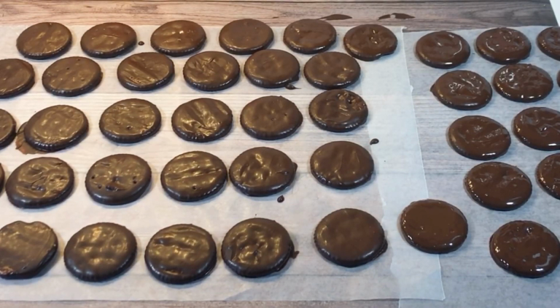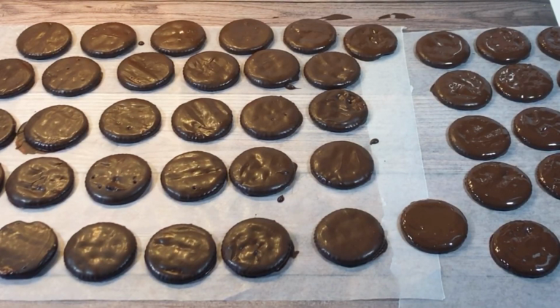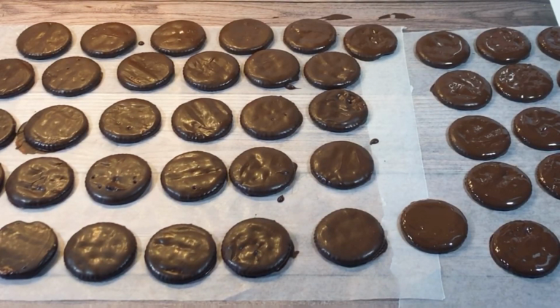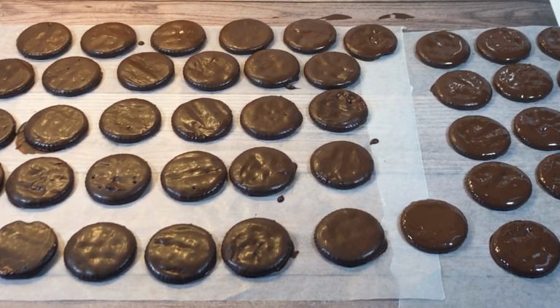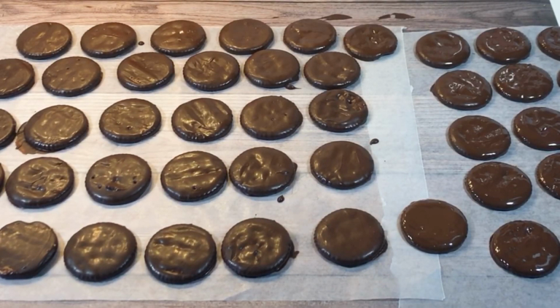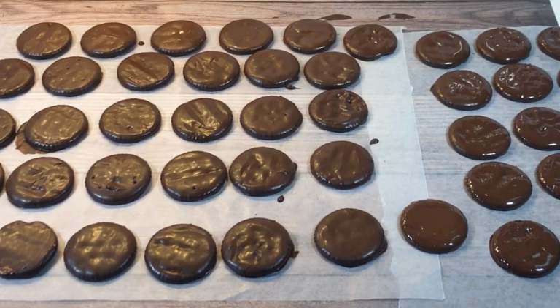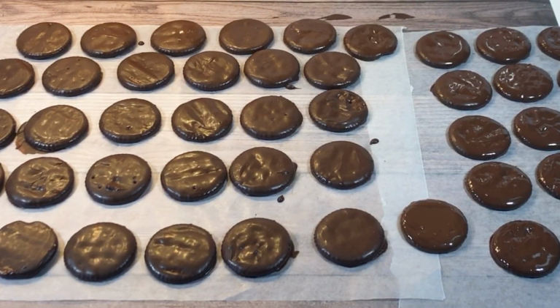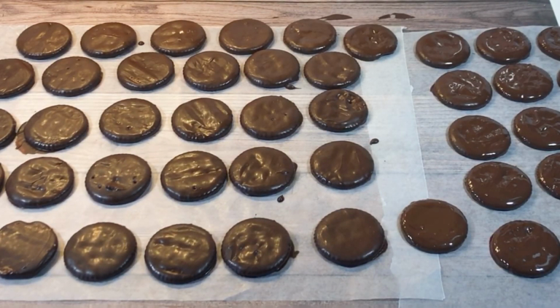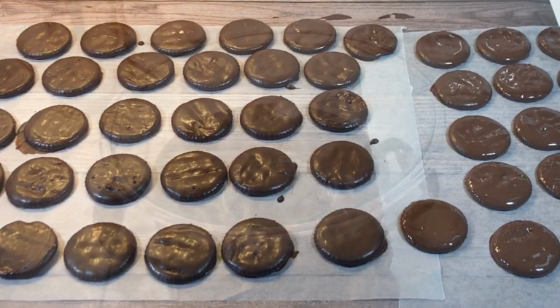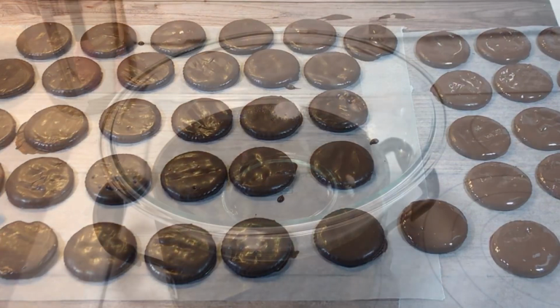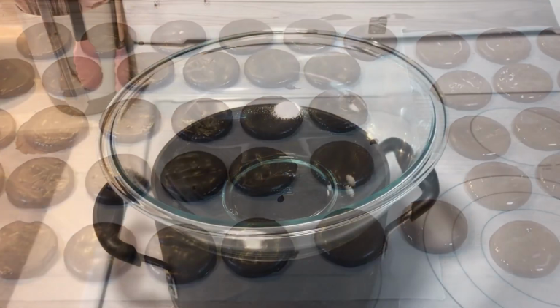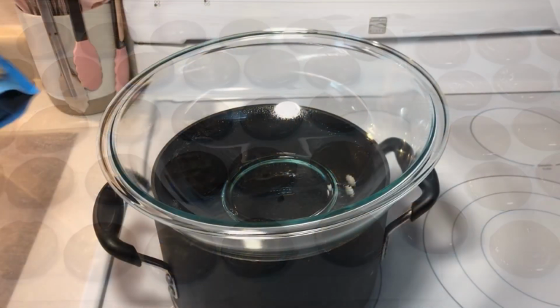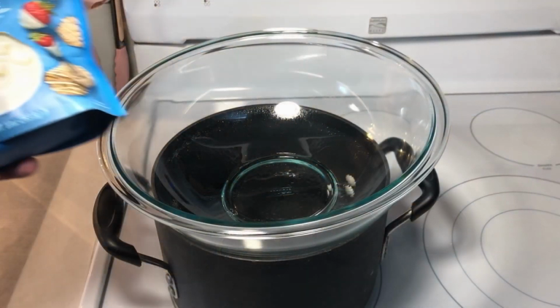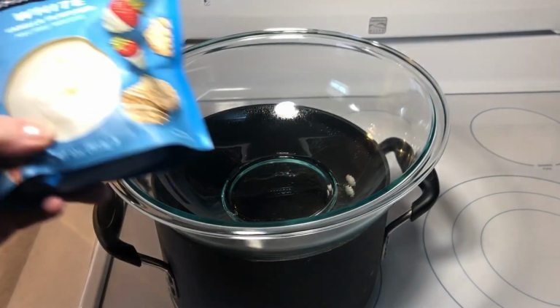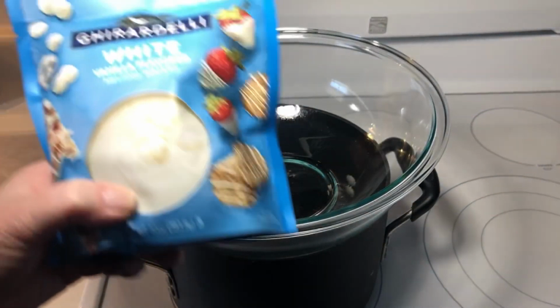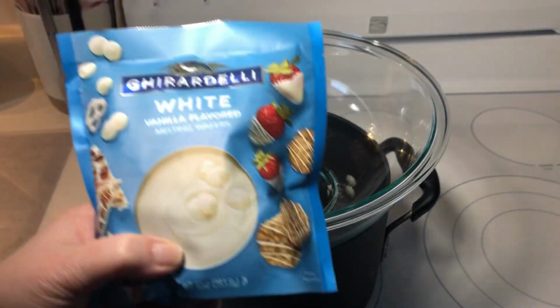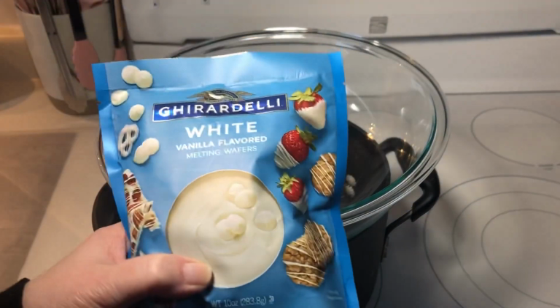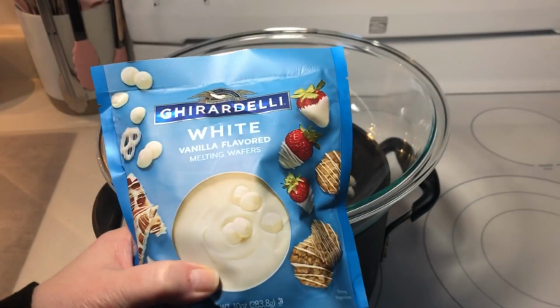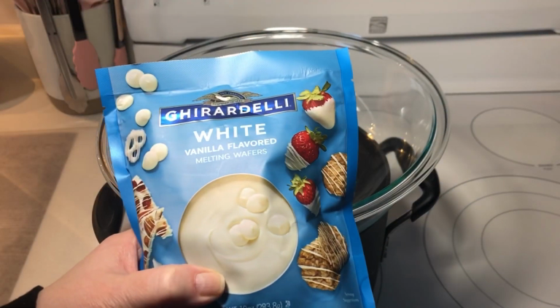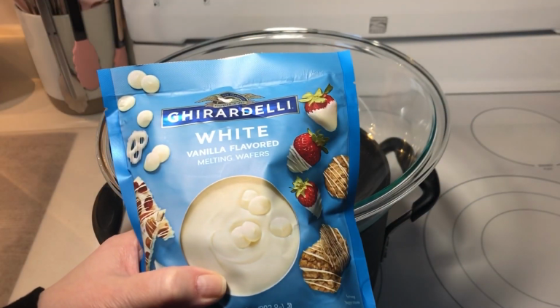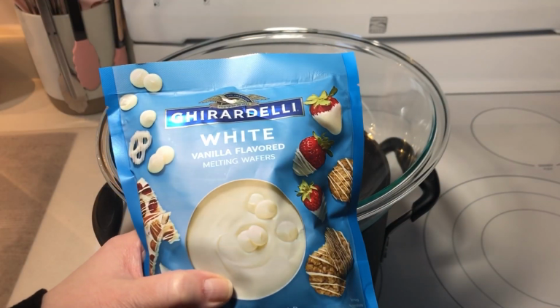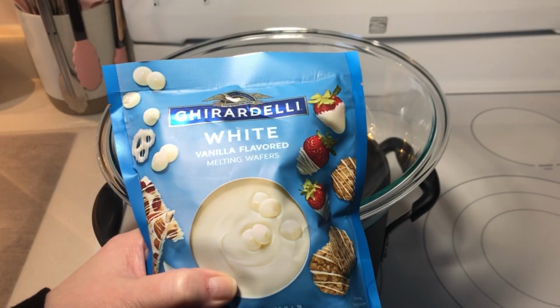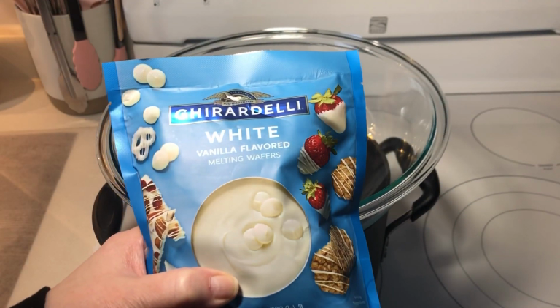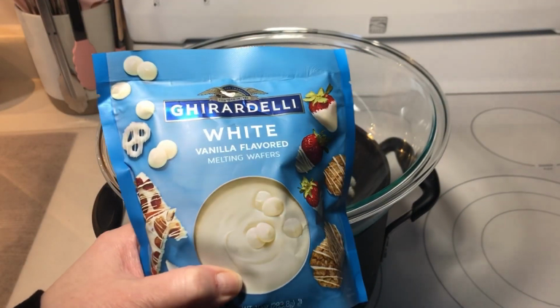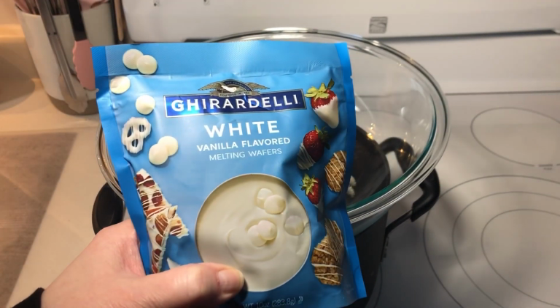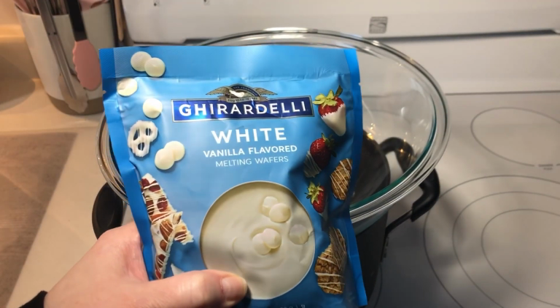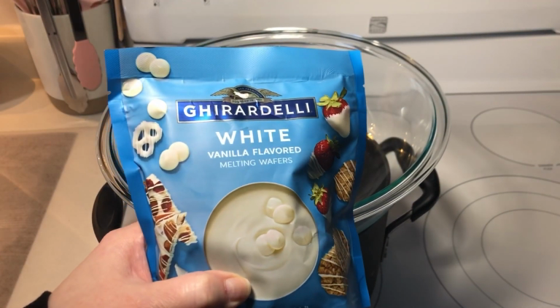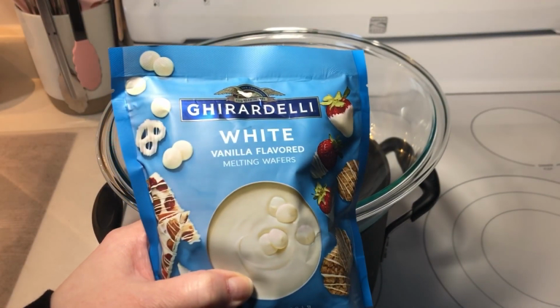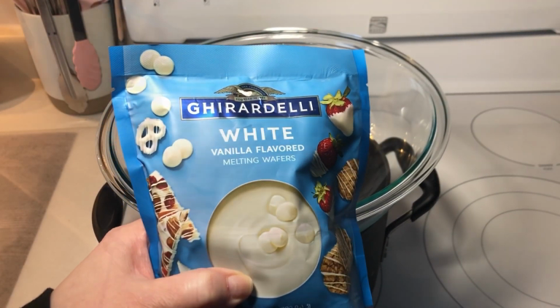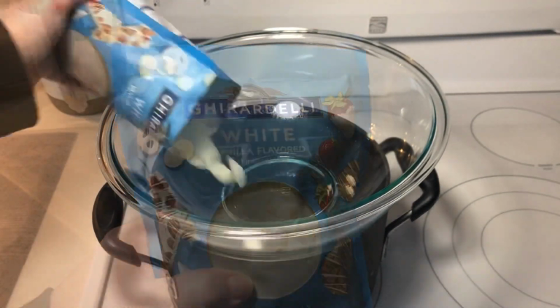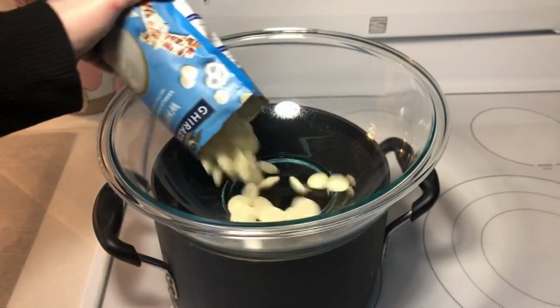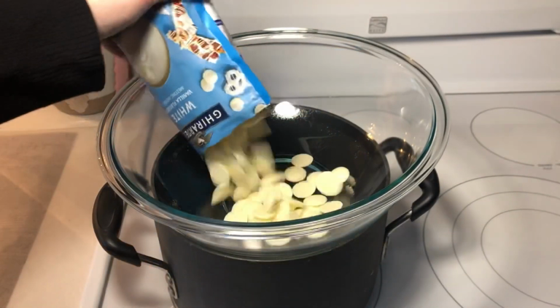These turned out so great, I decided to try a variation with white chocolate and maple extract.